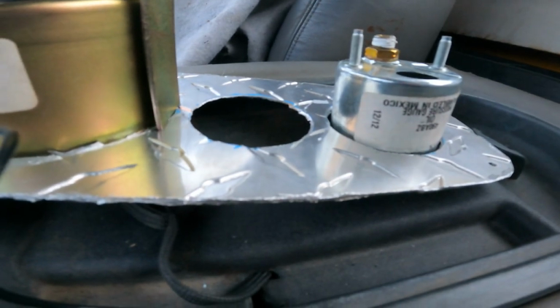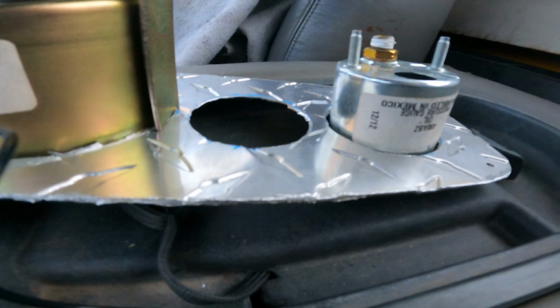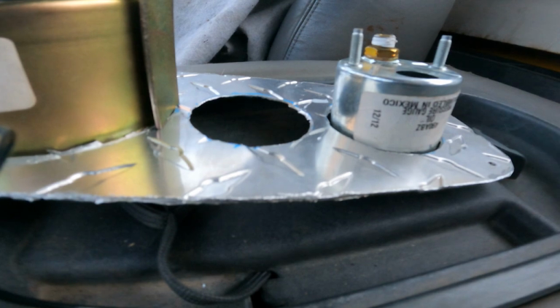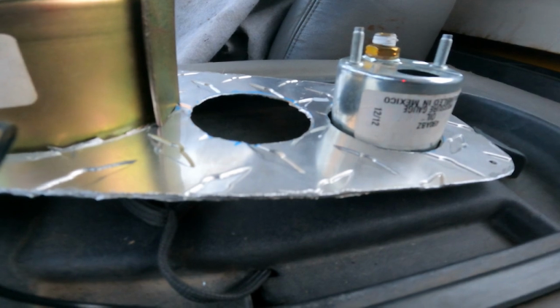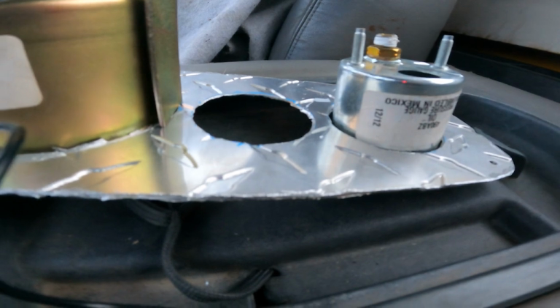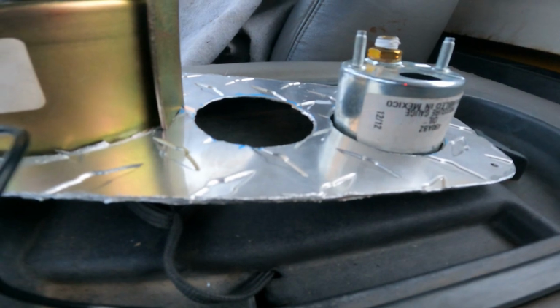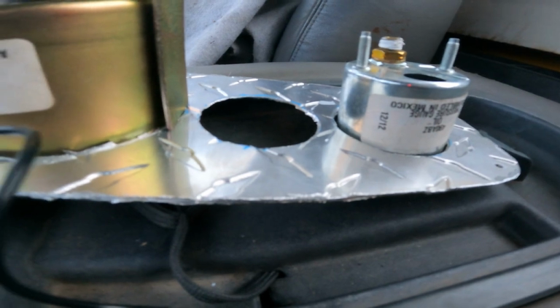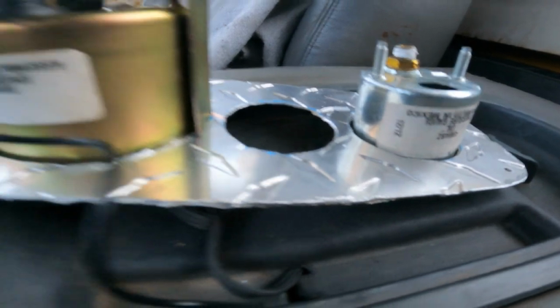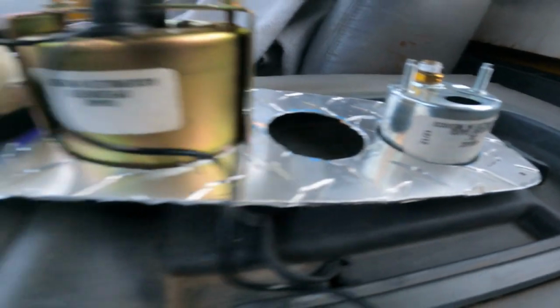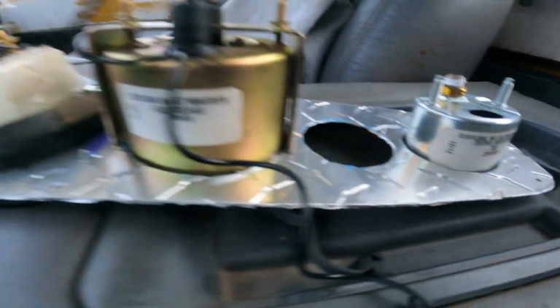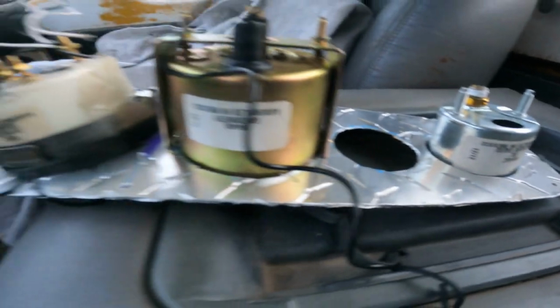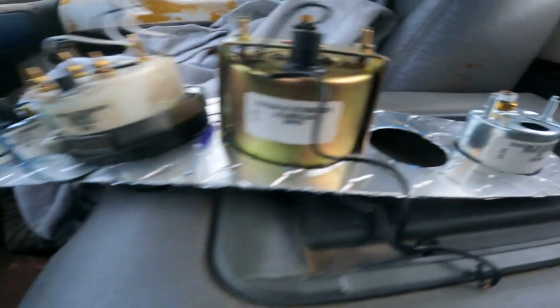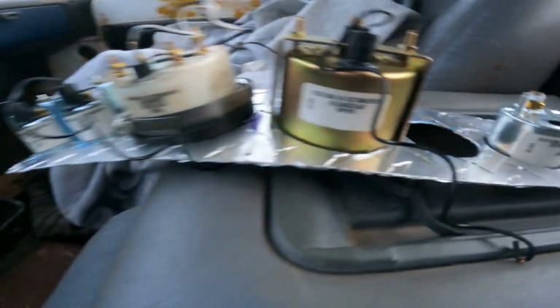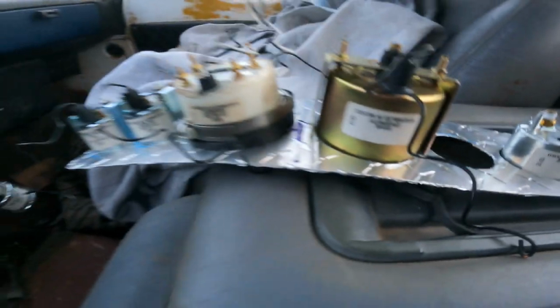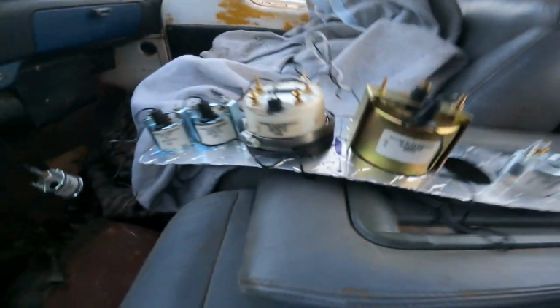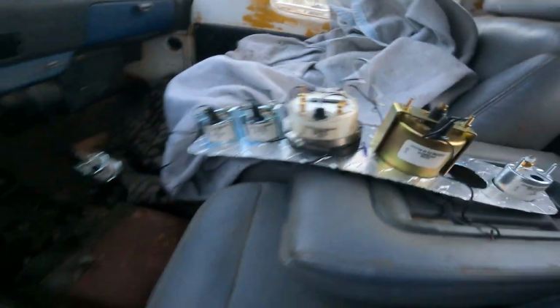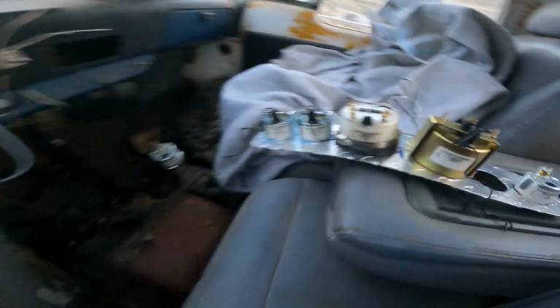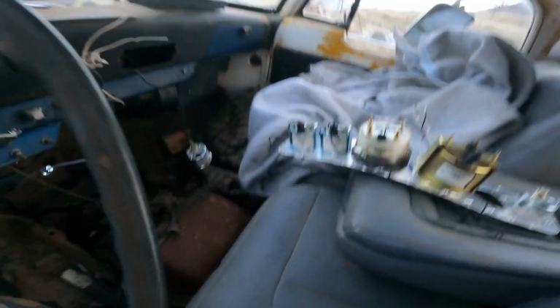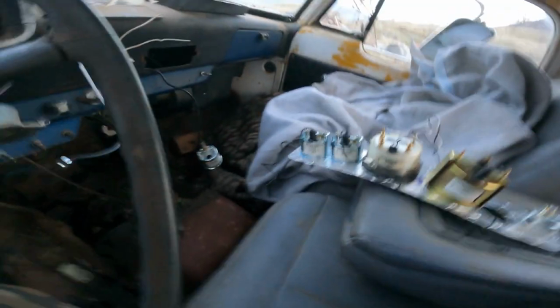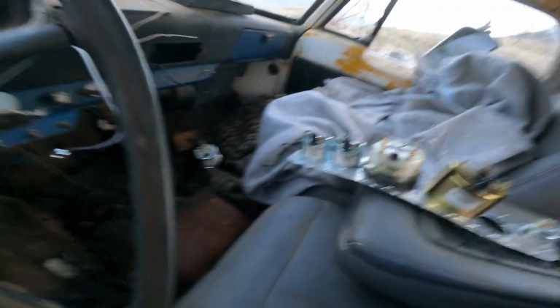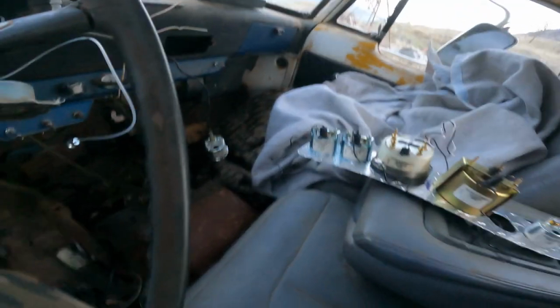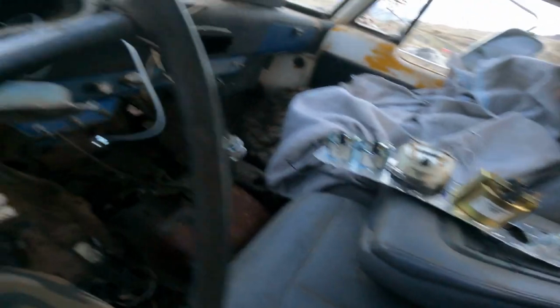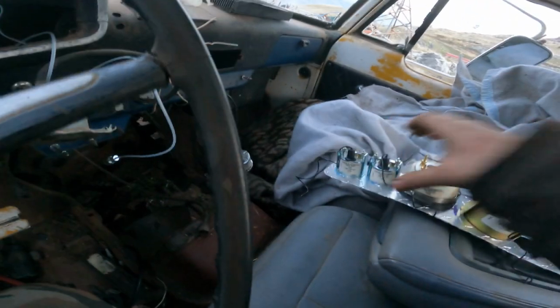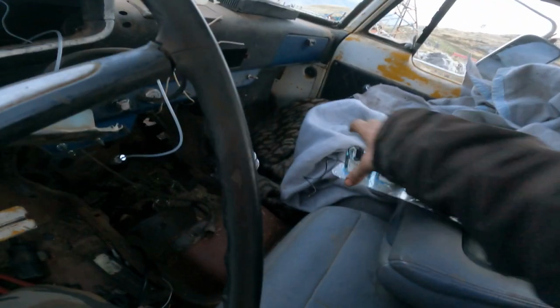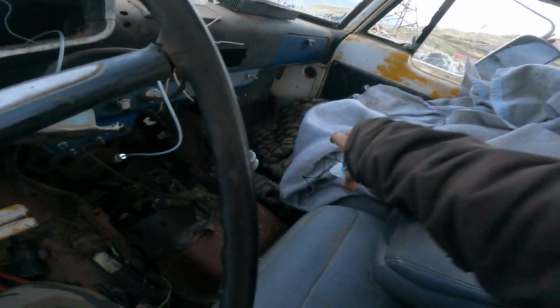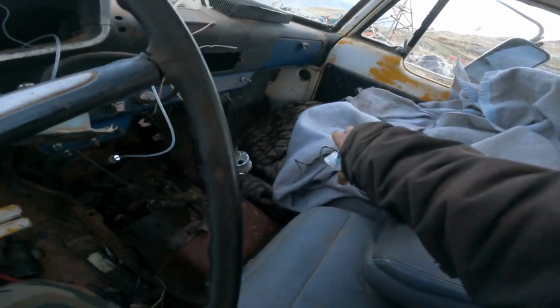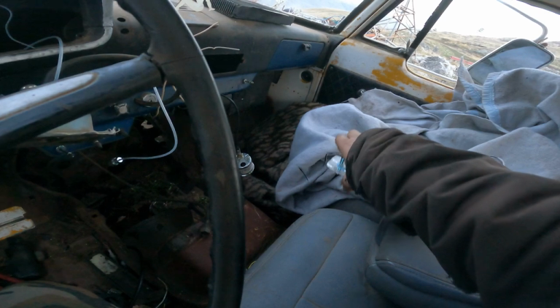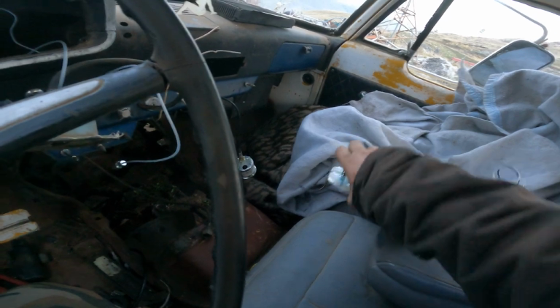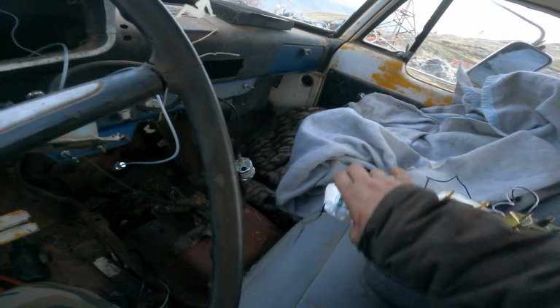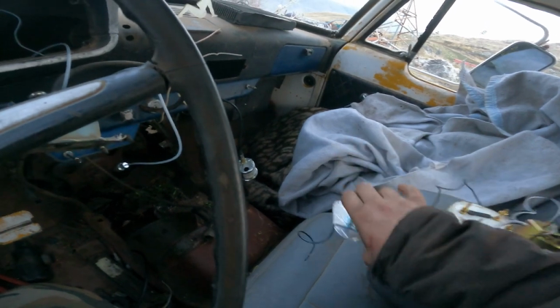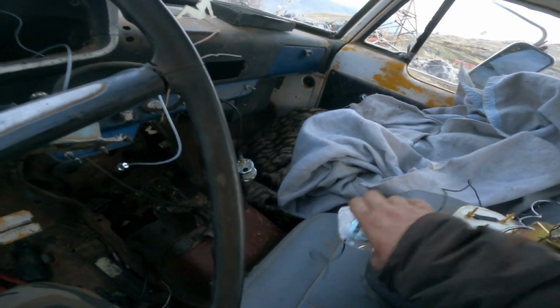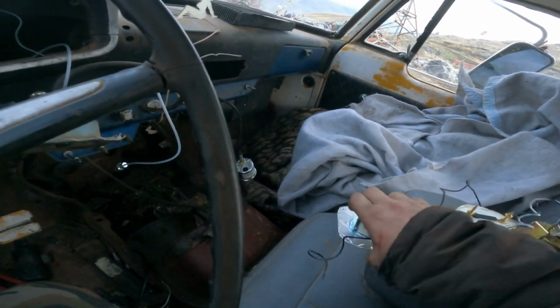I've gone through a lot of work on this truck. I've had it forever — since I was 16 years old.